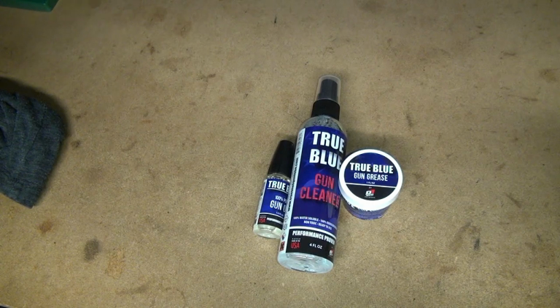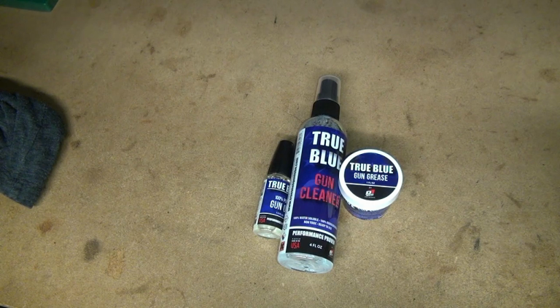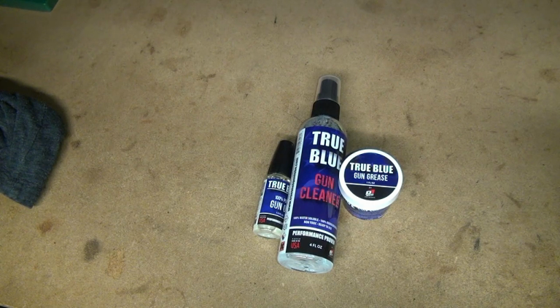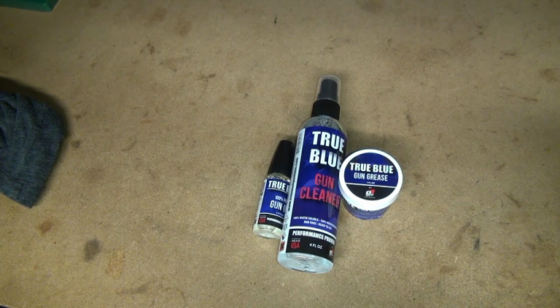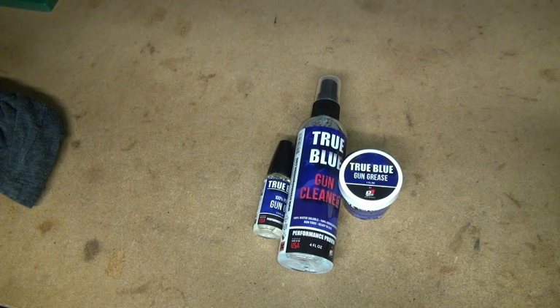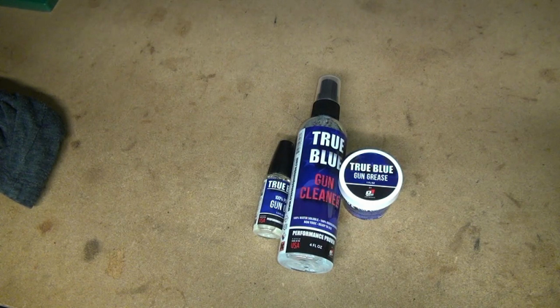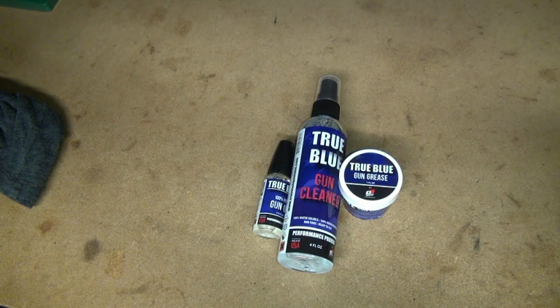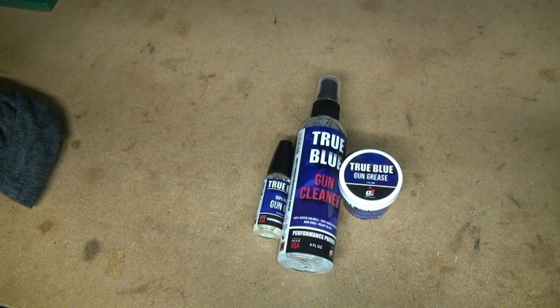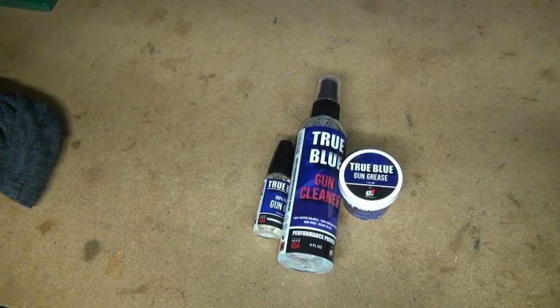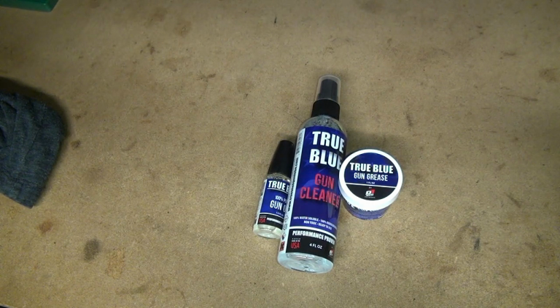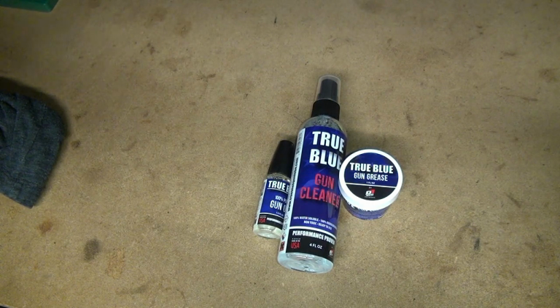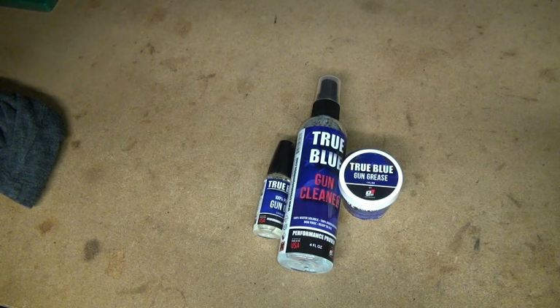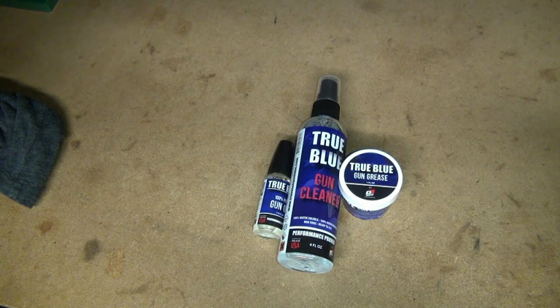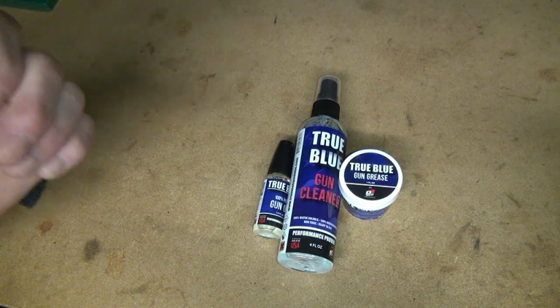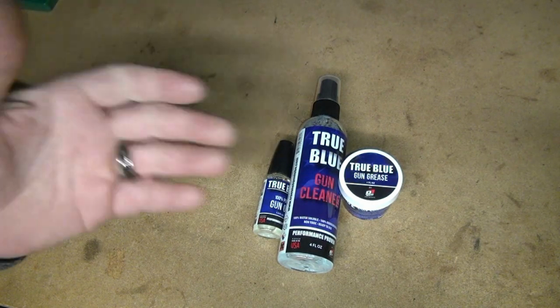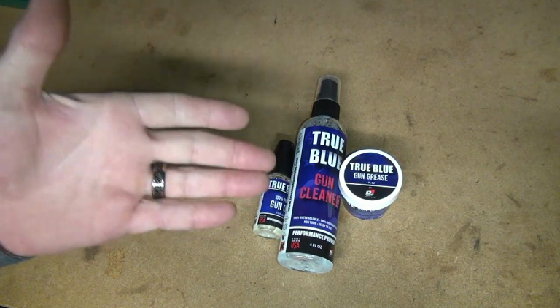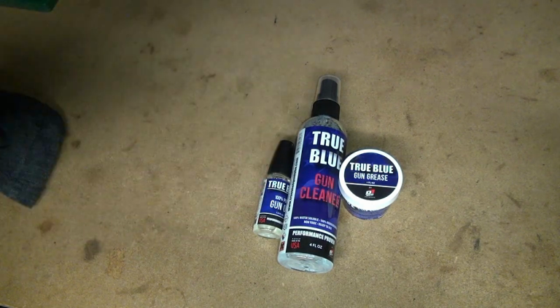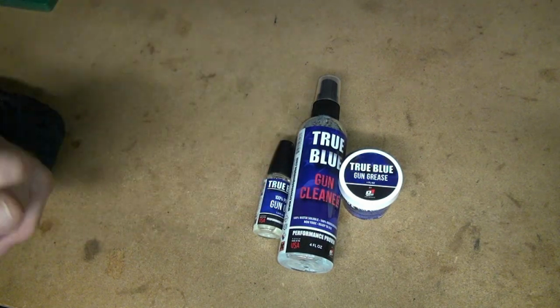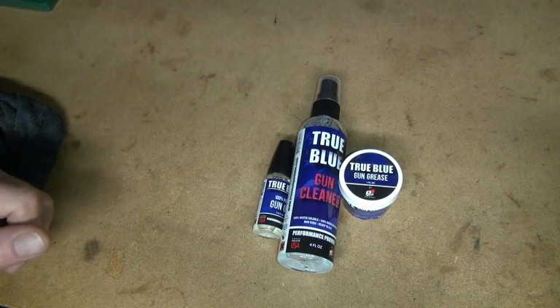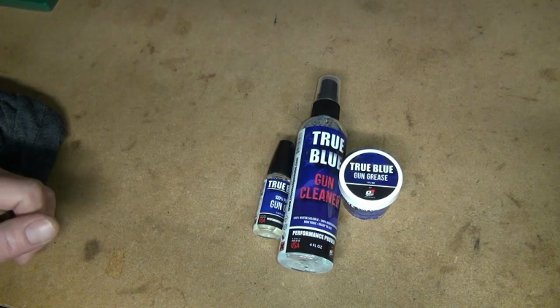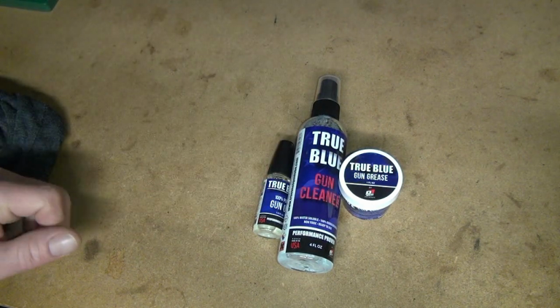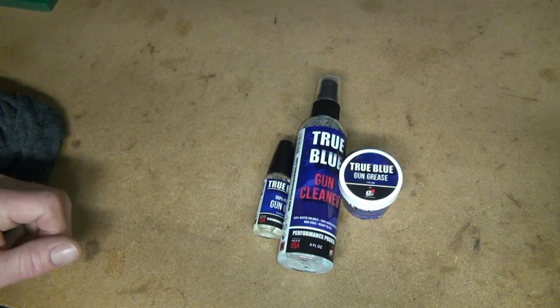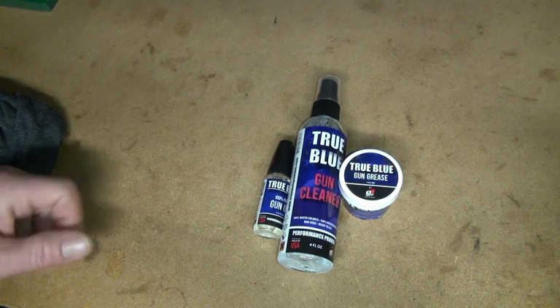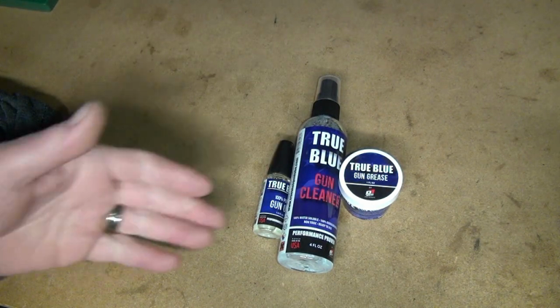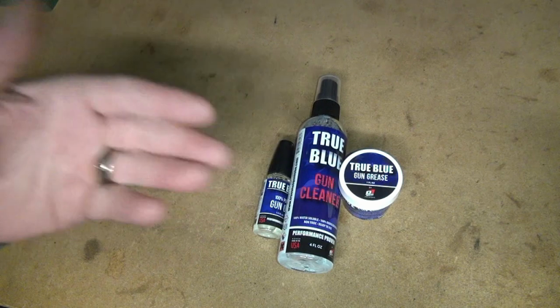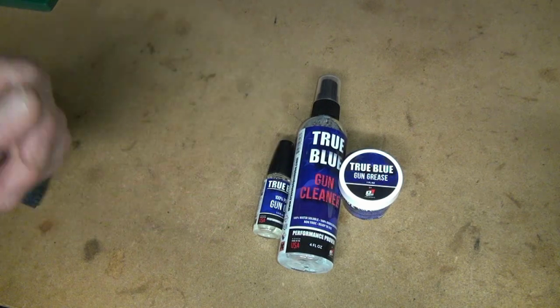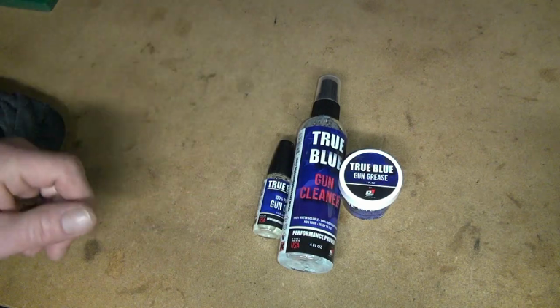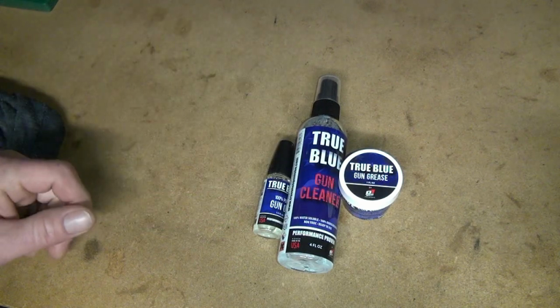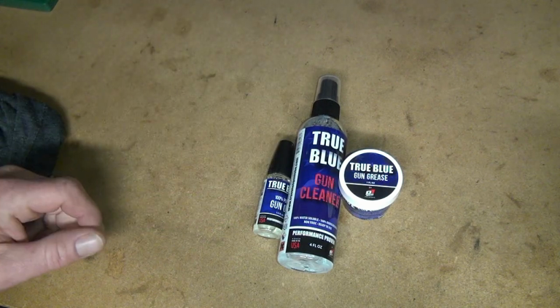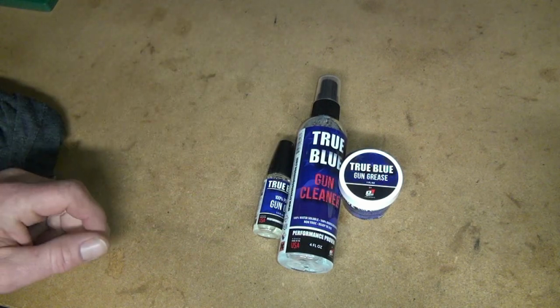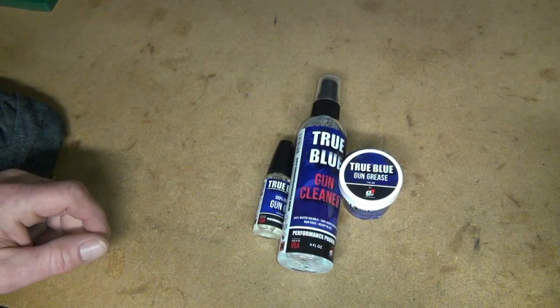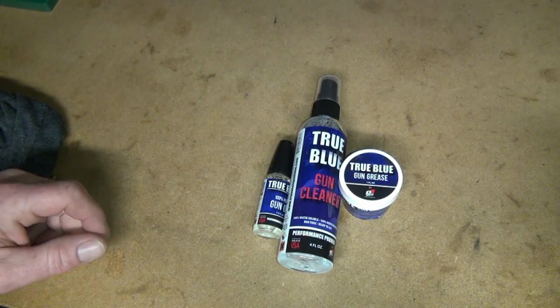My people, it's your buddy Tack. Today we're going to try out some new gun oil, grease, and a cleaner.